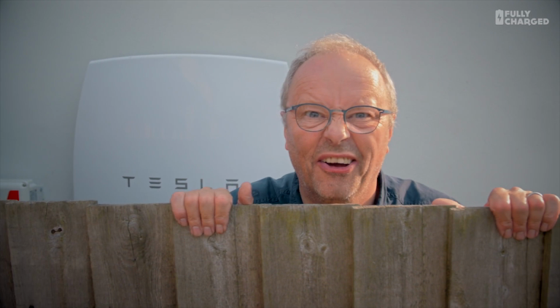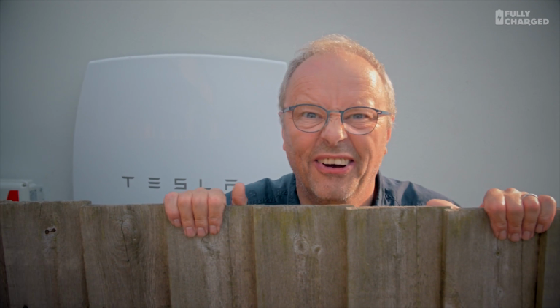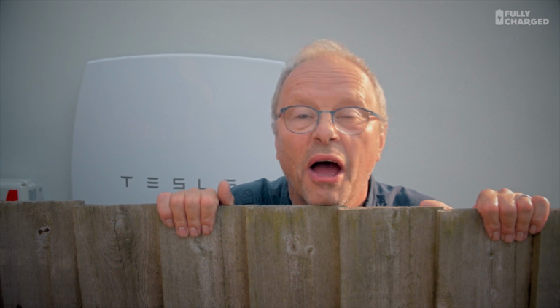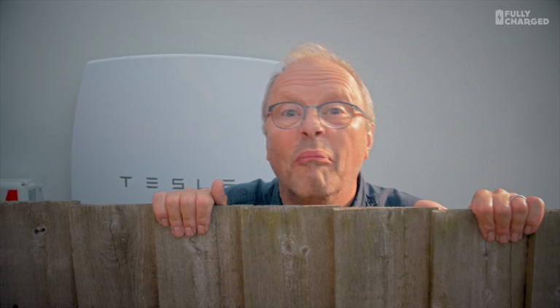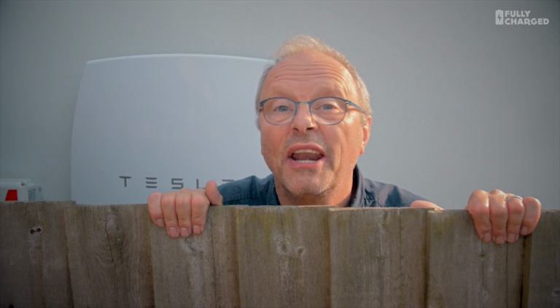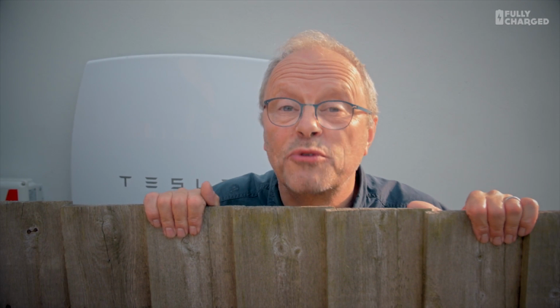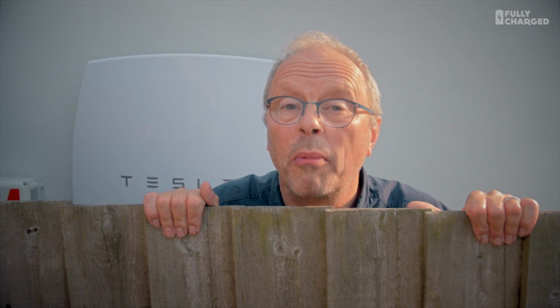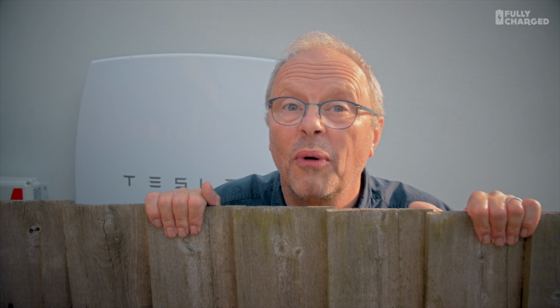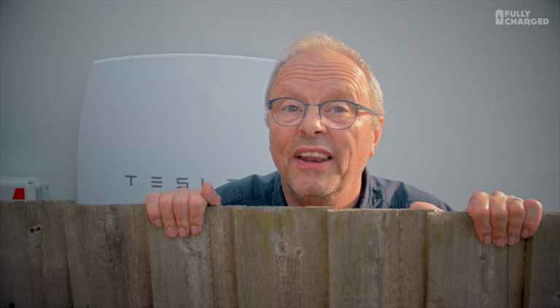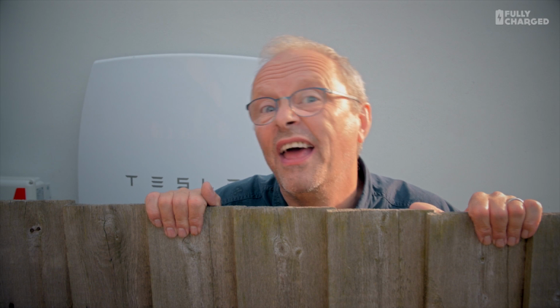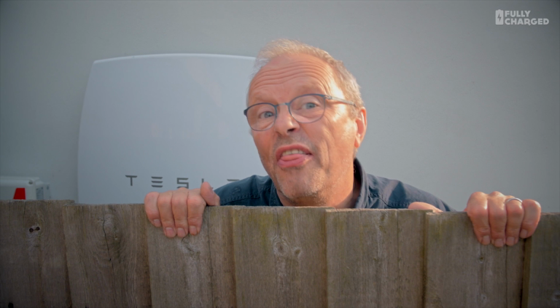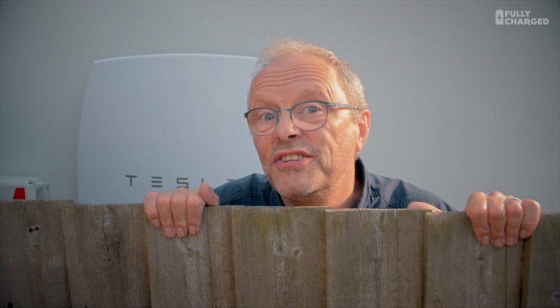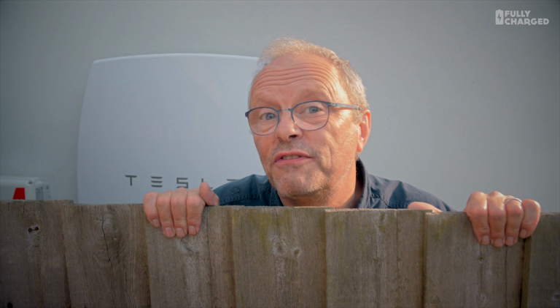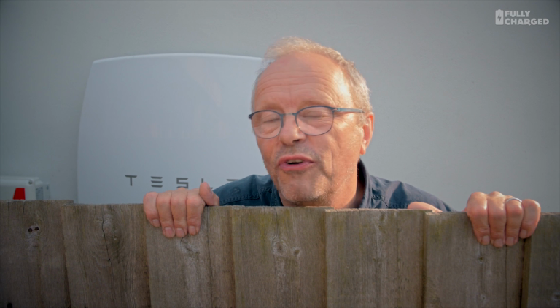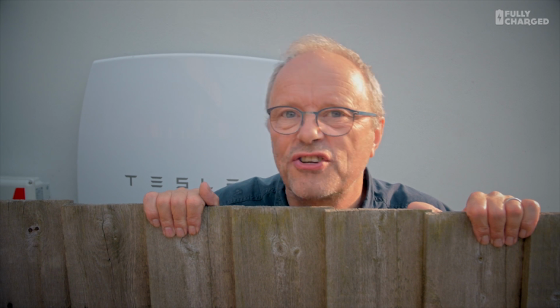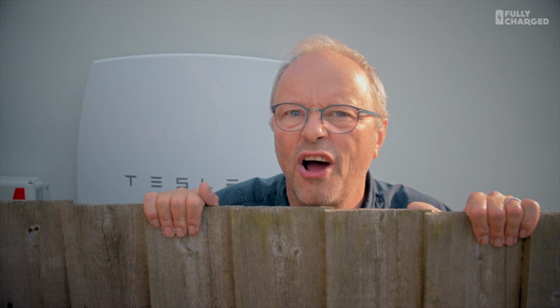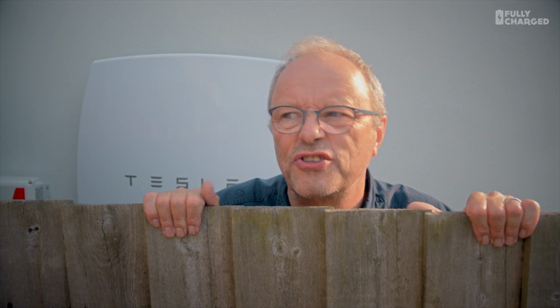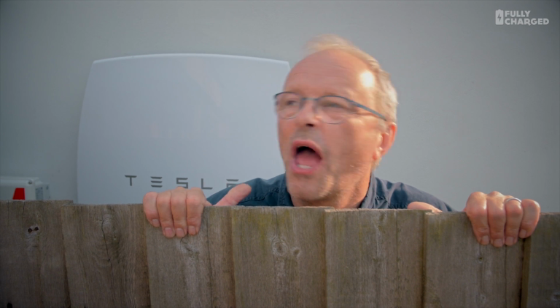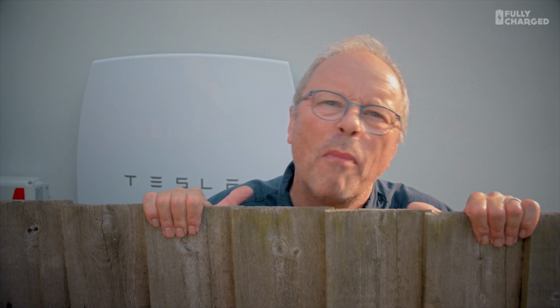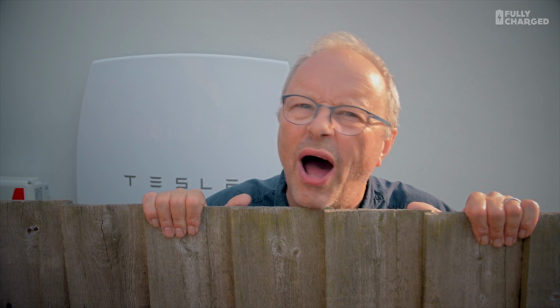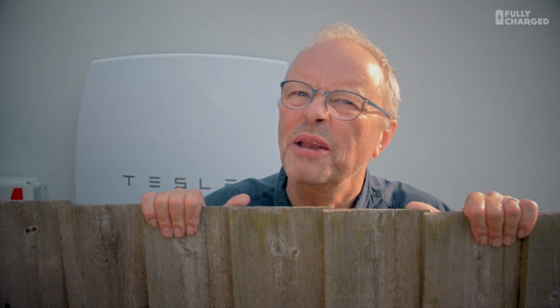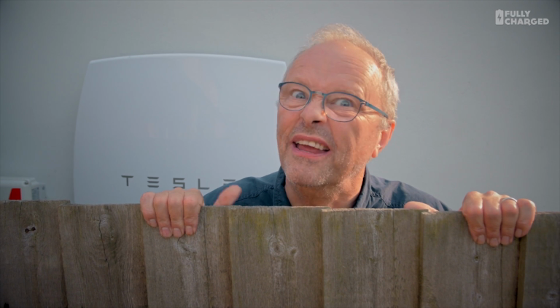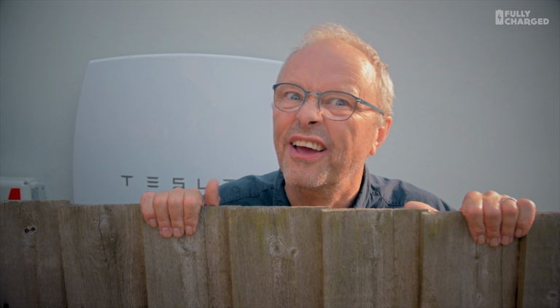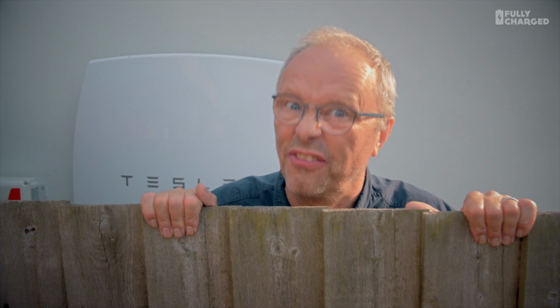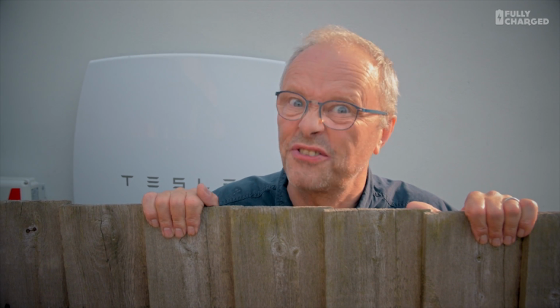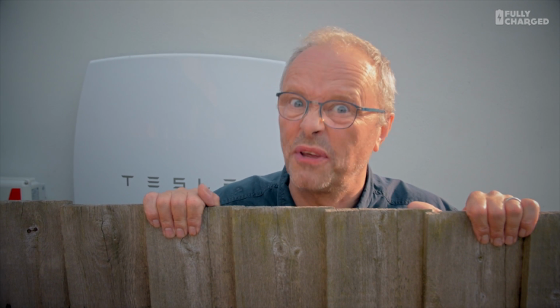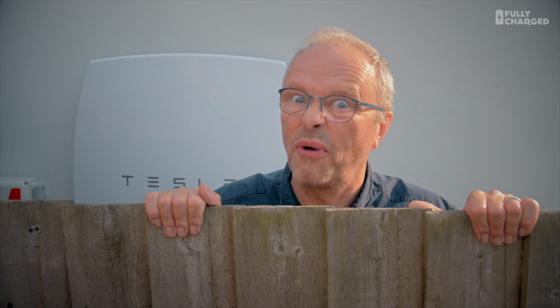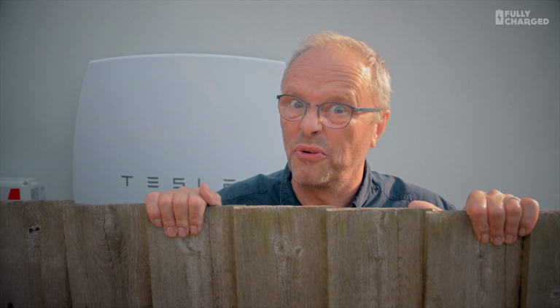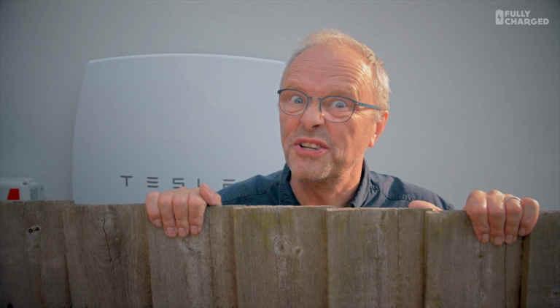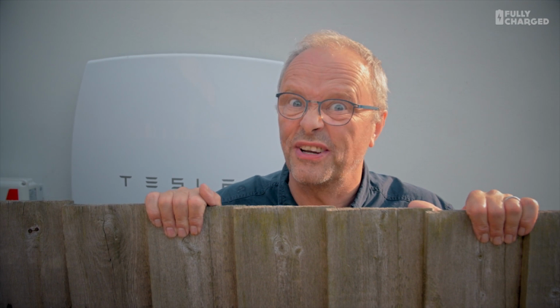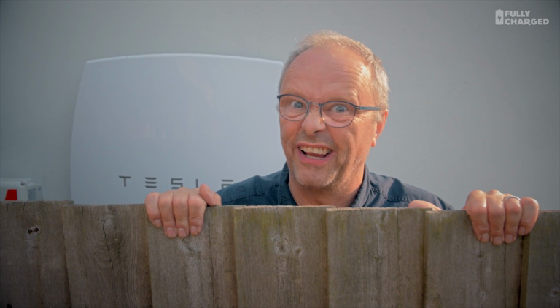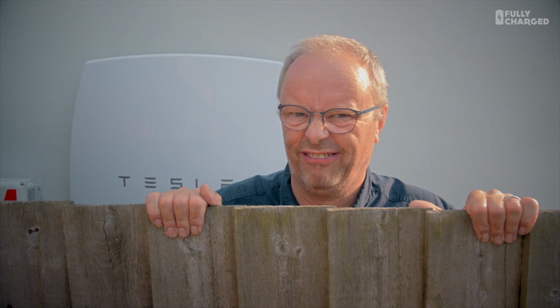Hello, my name is Robert Llewellyn and this is Fully Charged, and behind me something rather interesting.